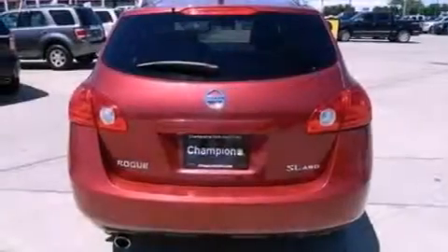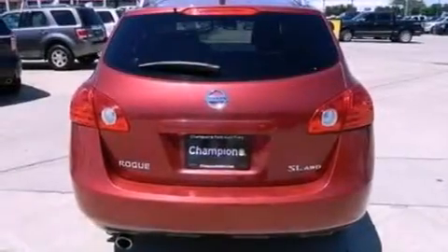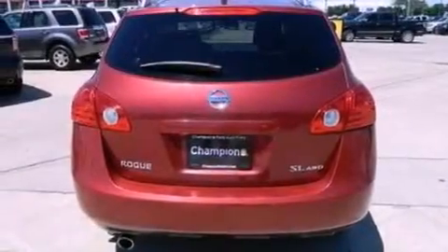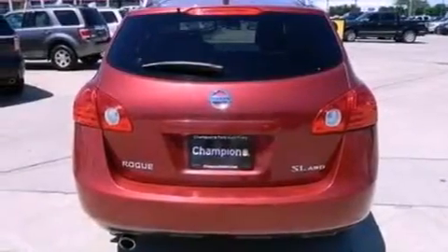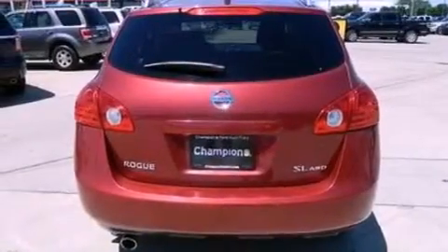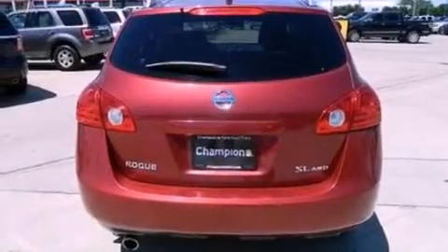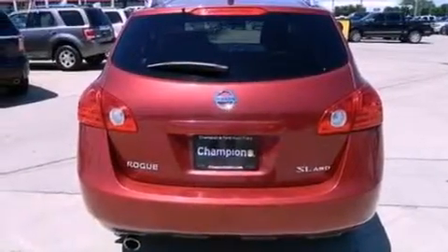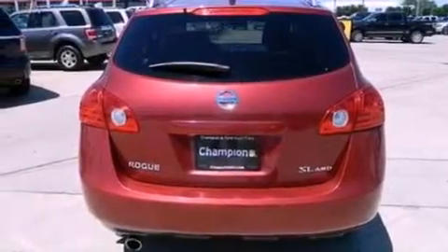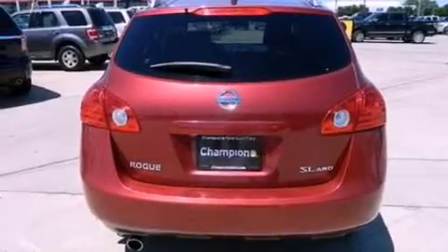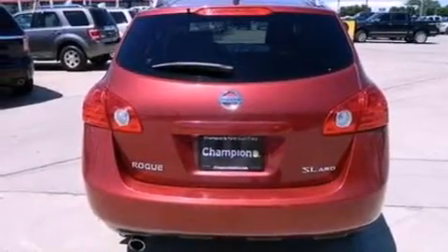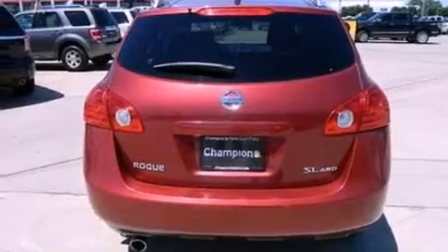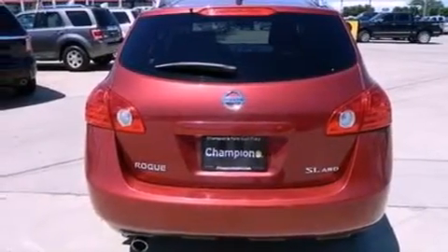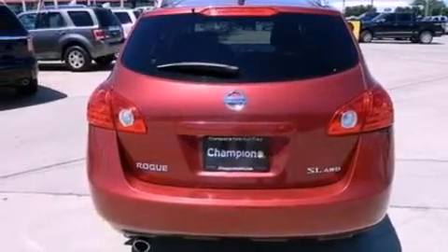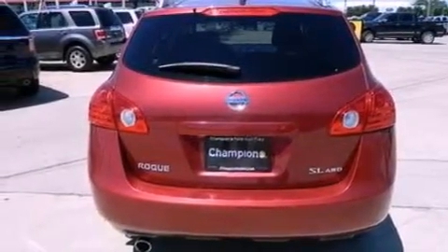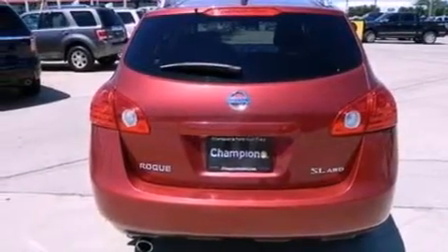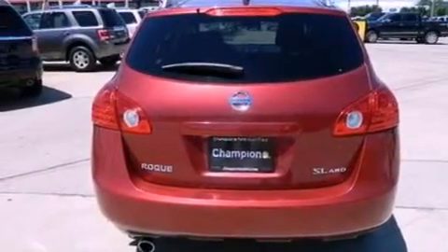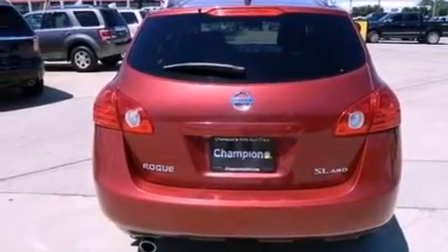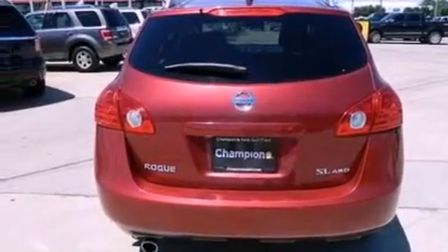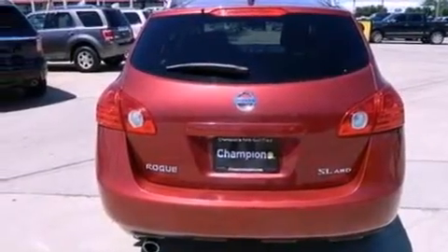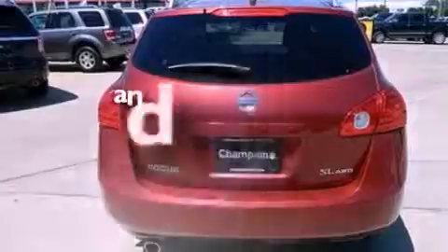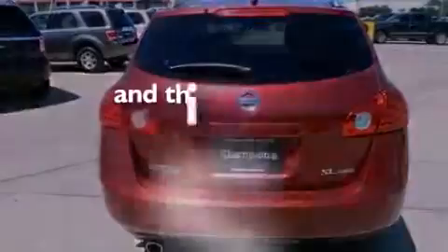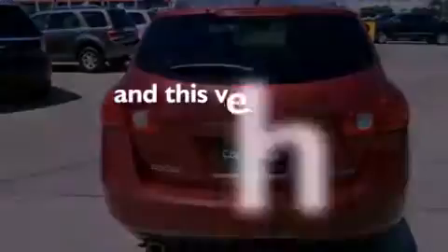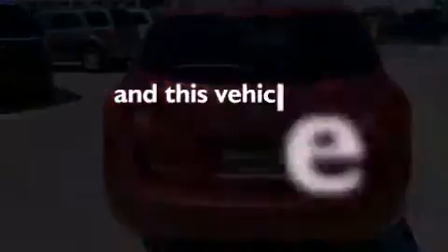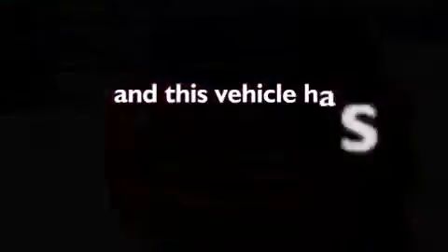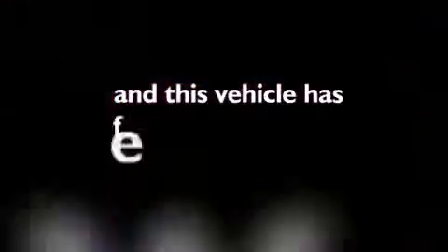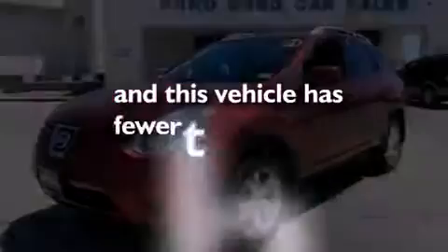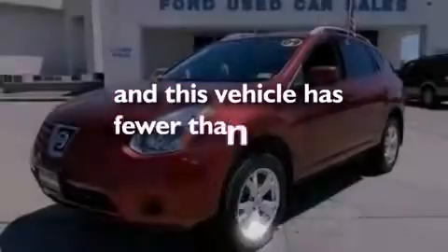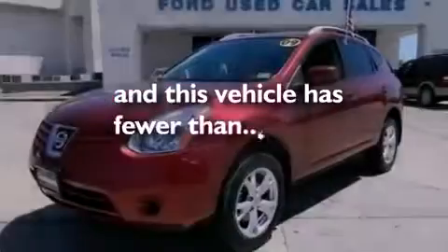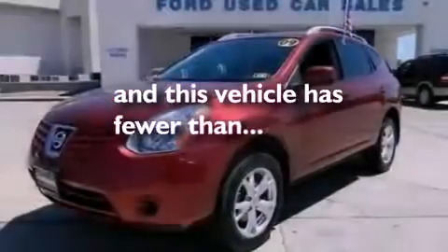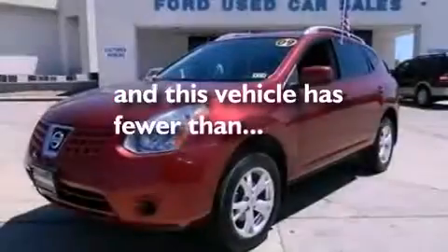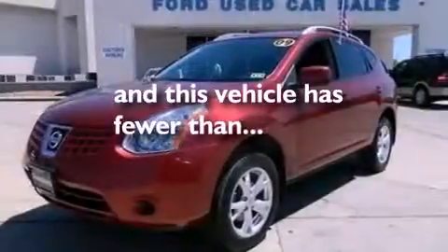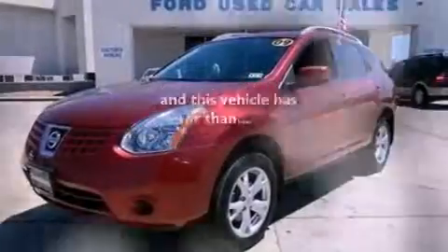Side-curtain airbags, air conditioning, and this vehicle has less than 34,000 miles.